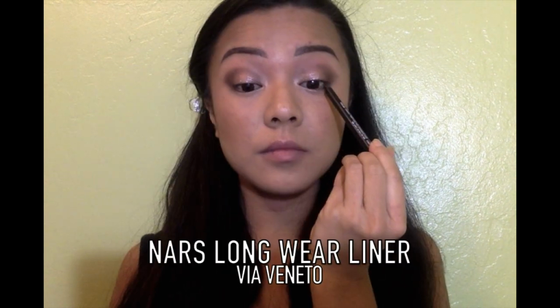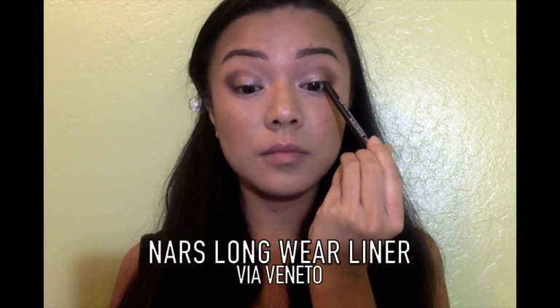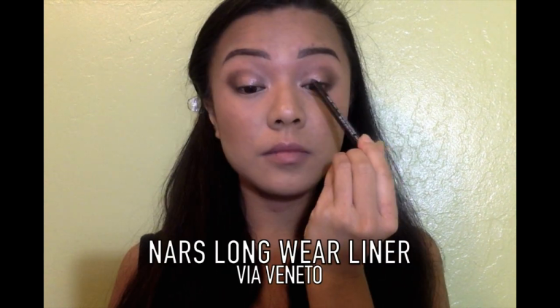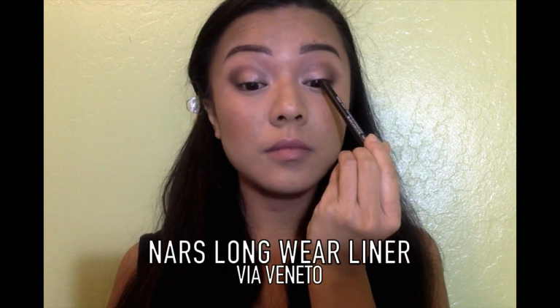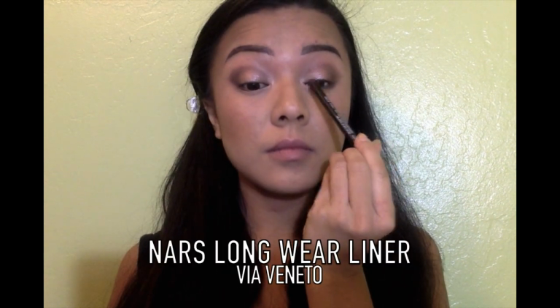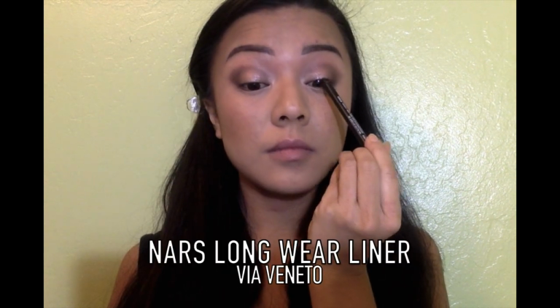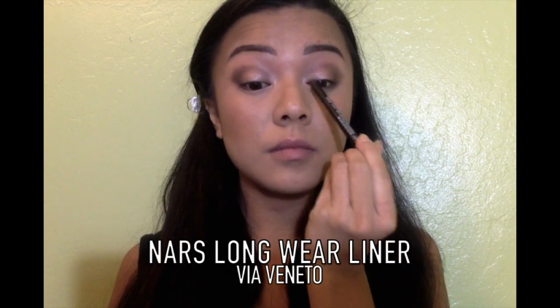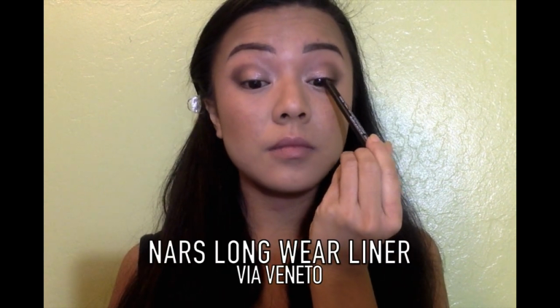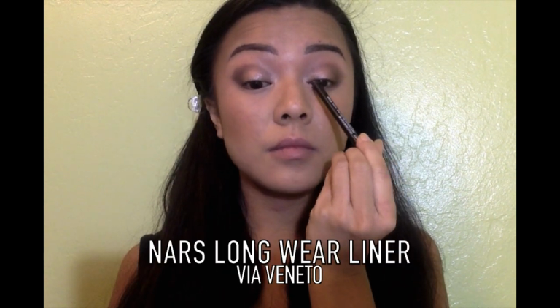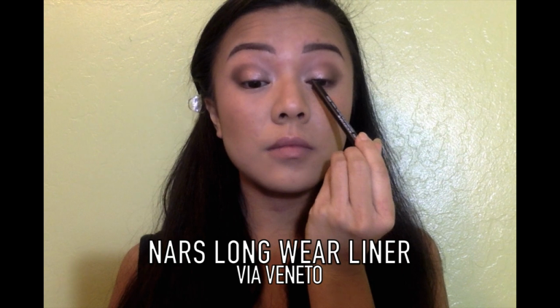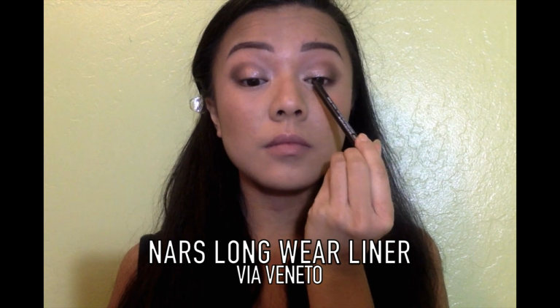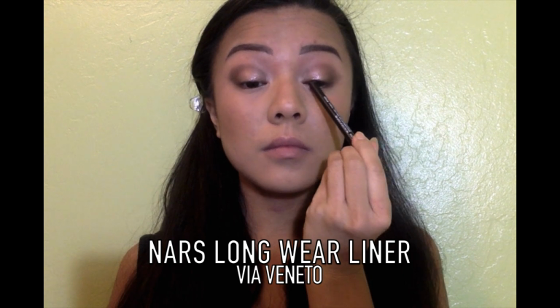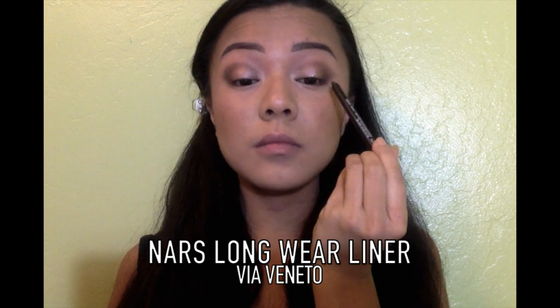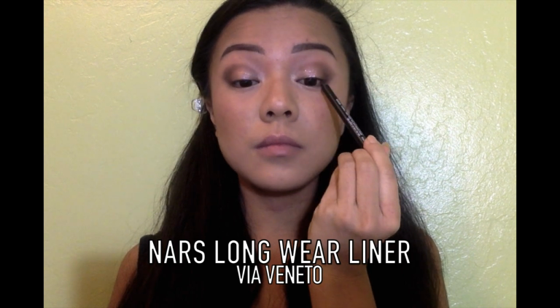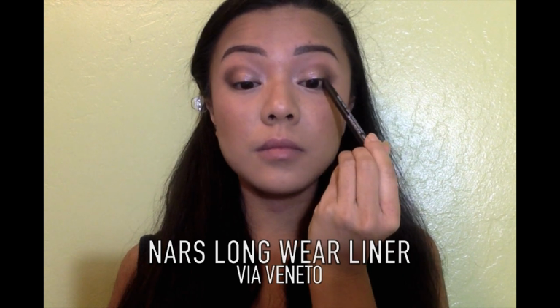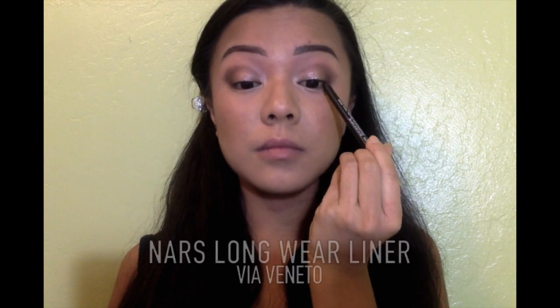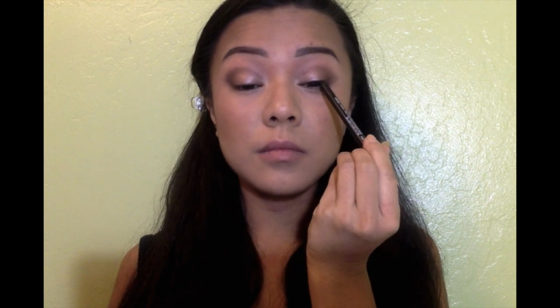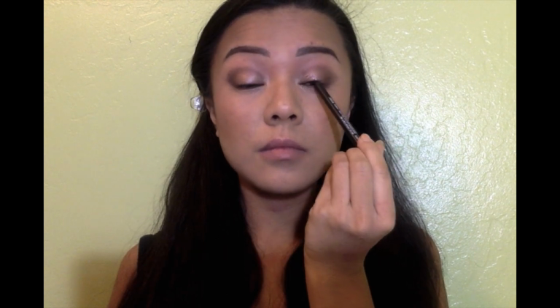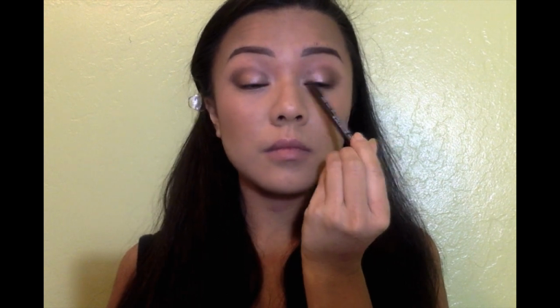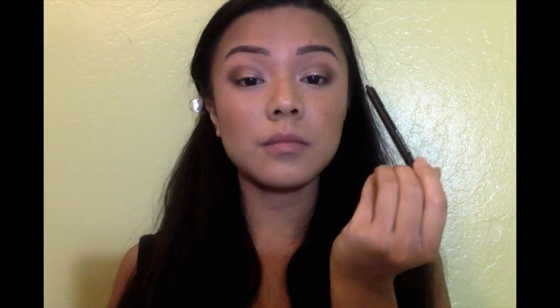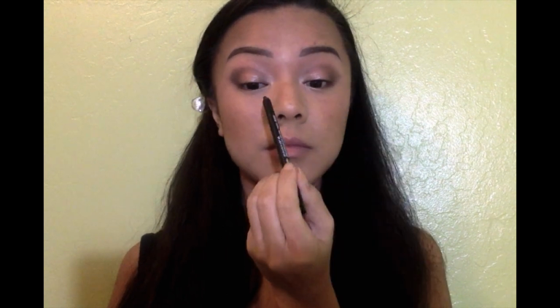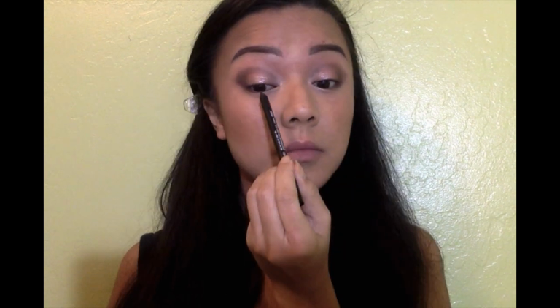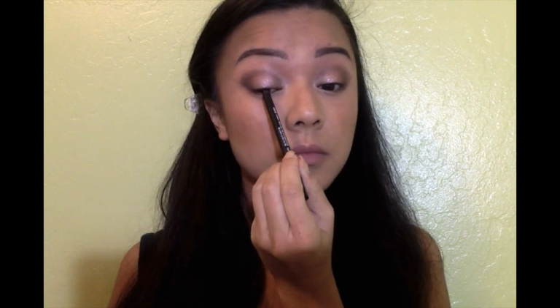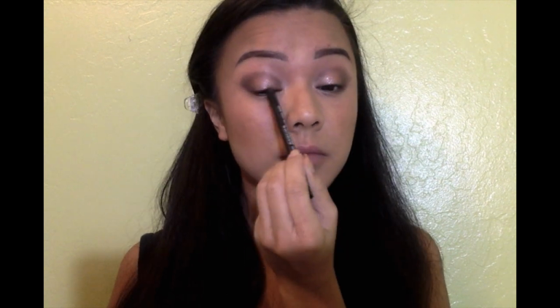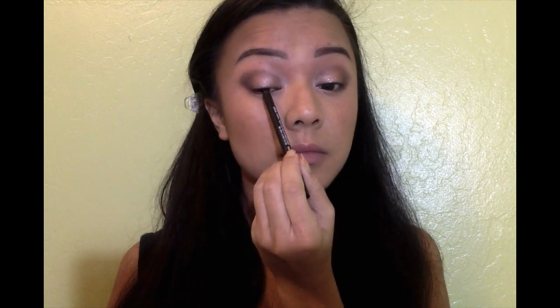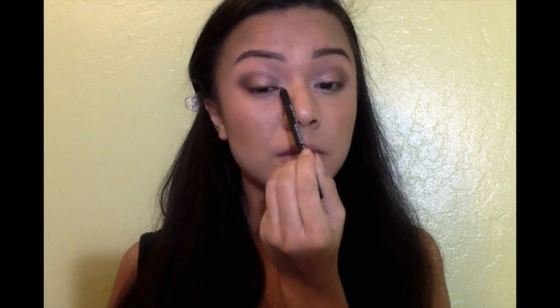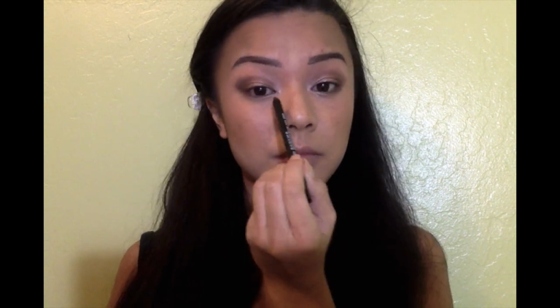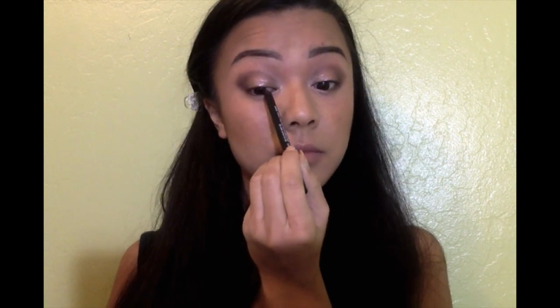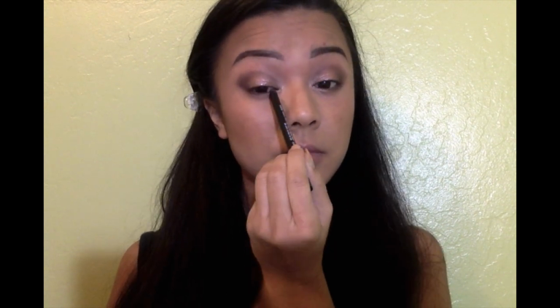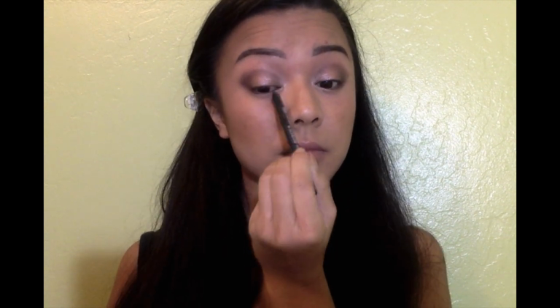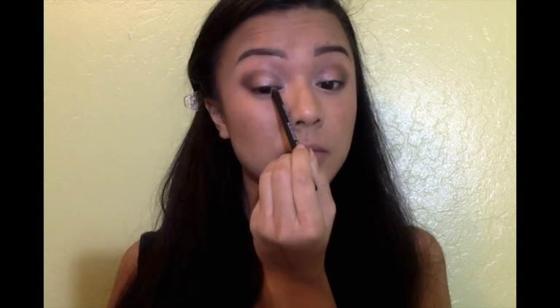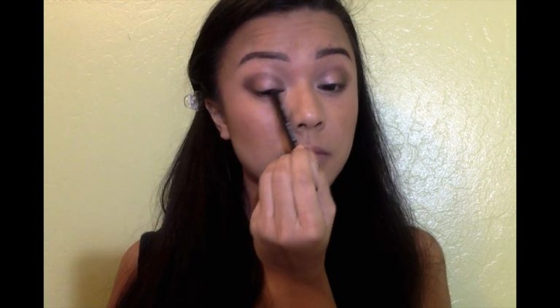Now I'm just going to tightline and waterline my eyes using a black kajal liner, and this will just give more definition to the shape of our eyes.